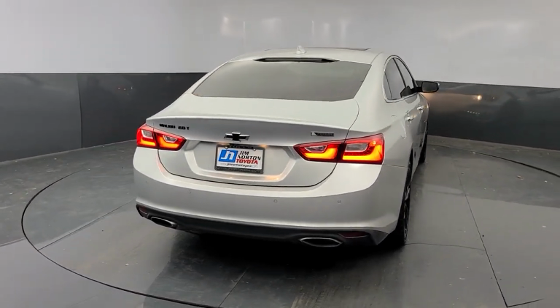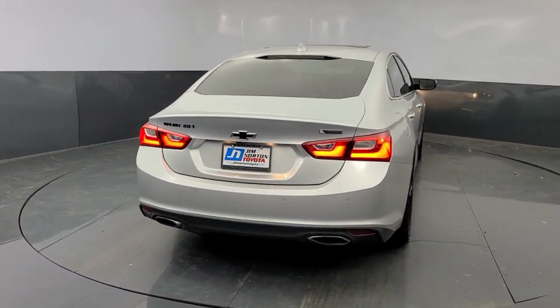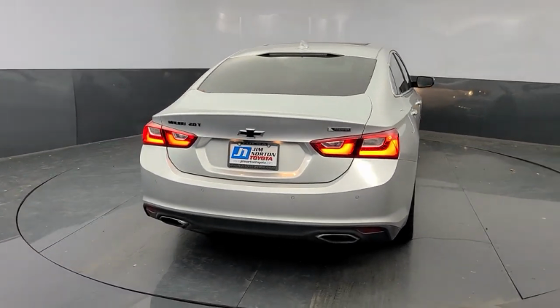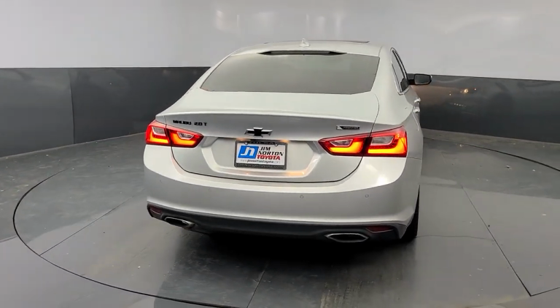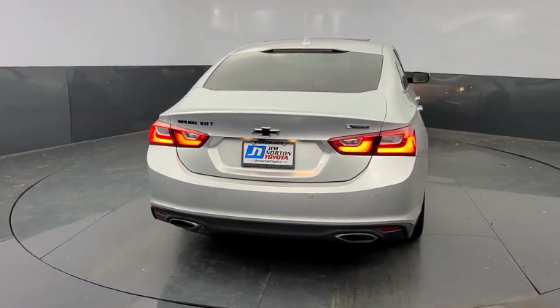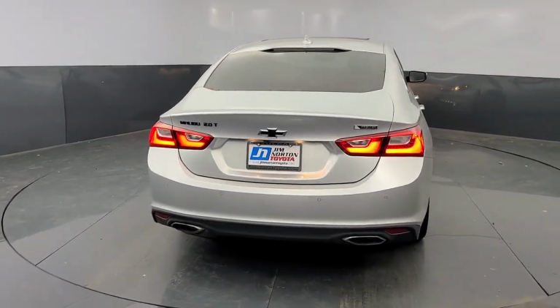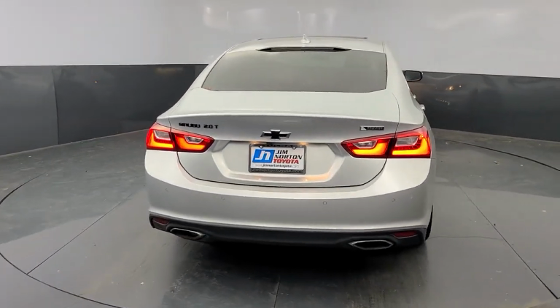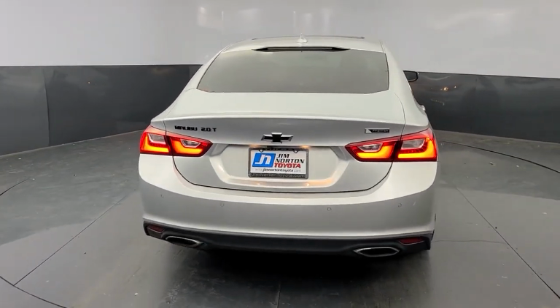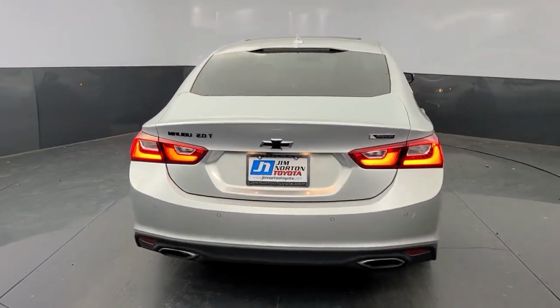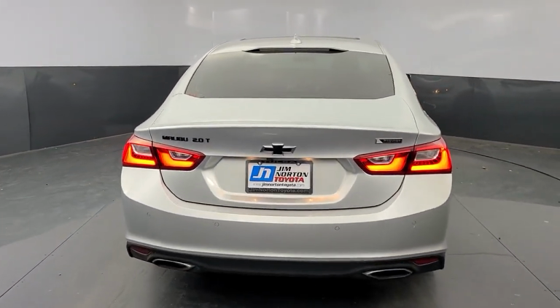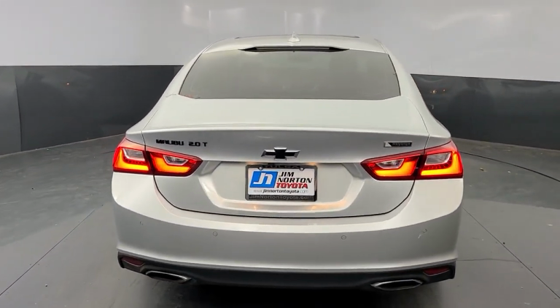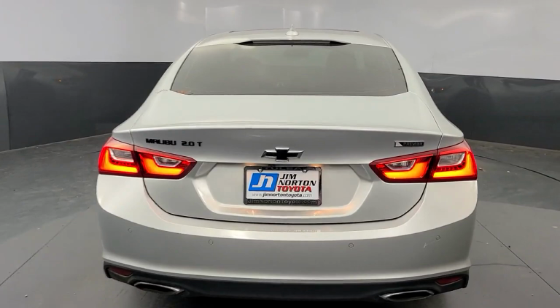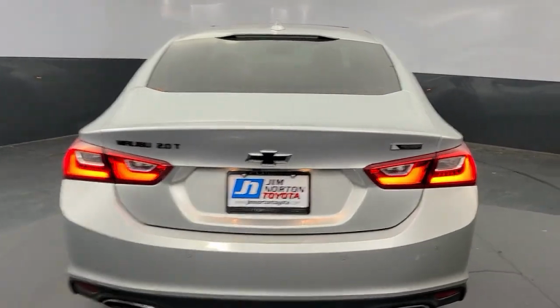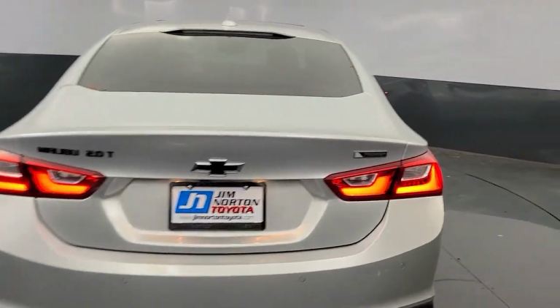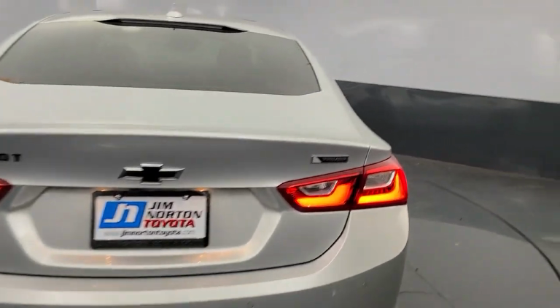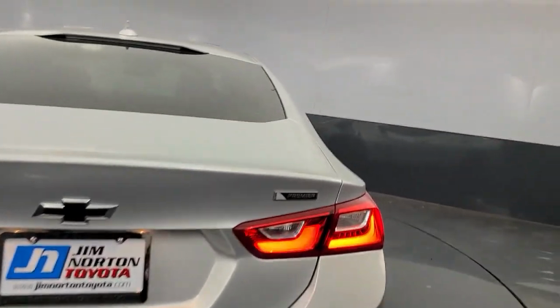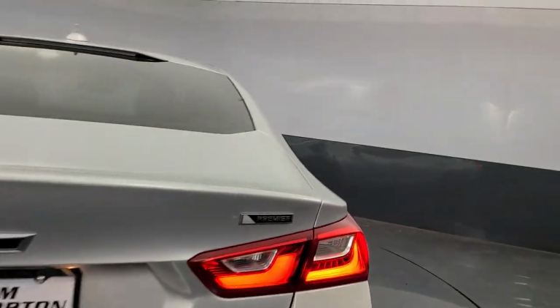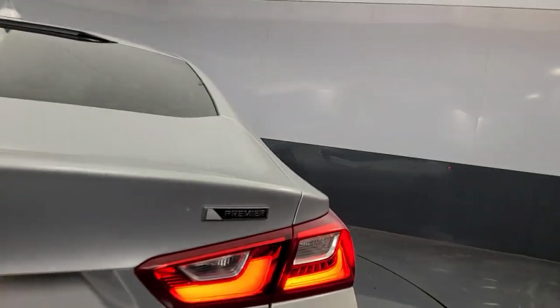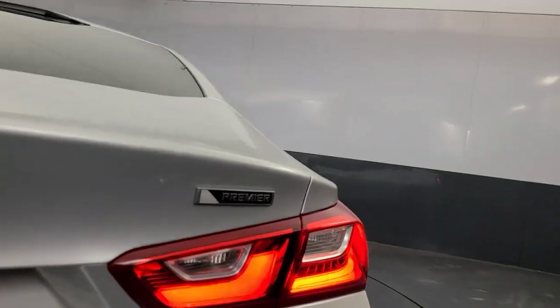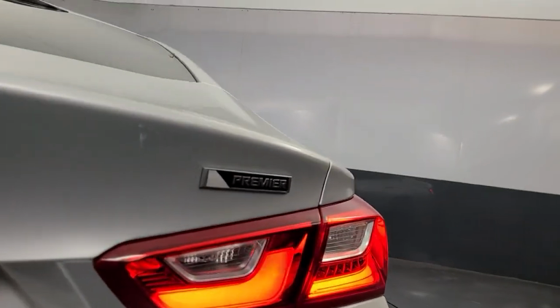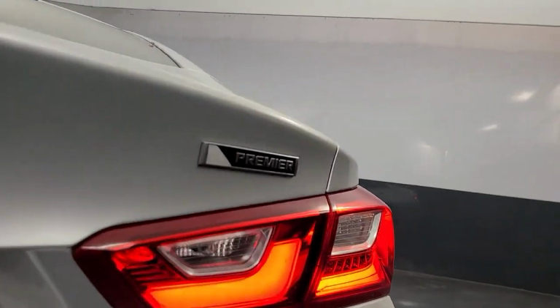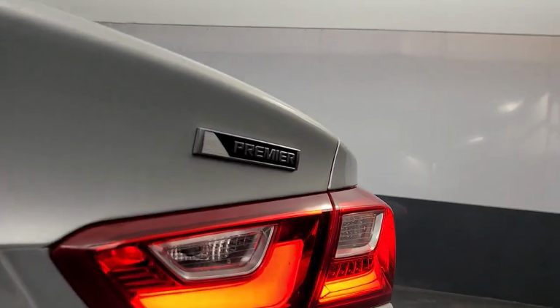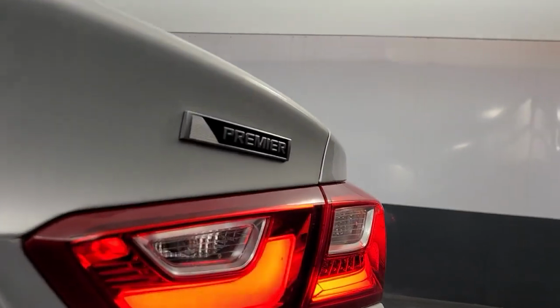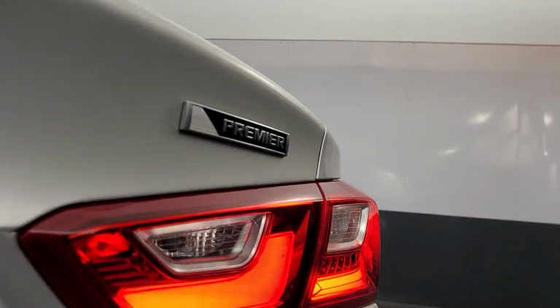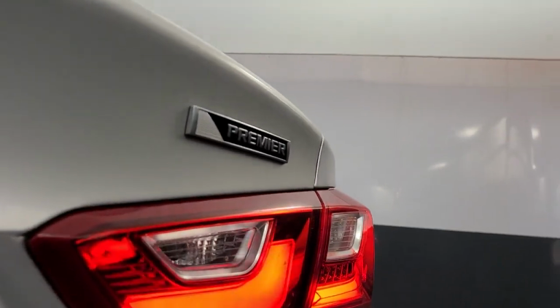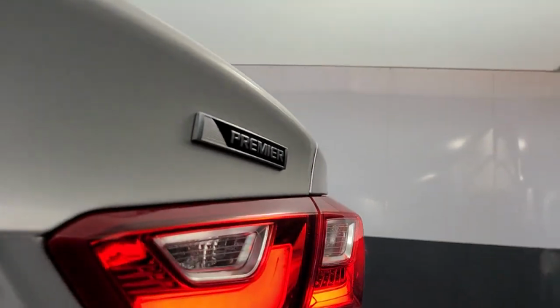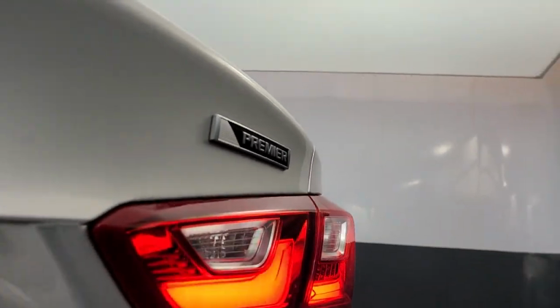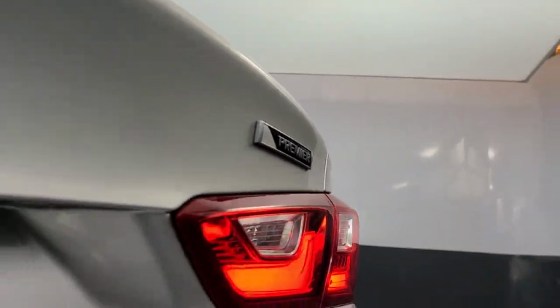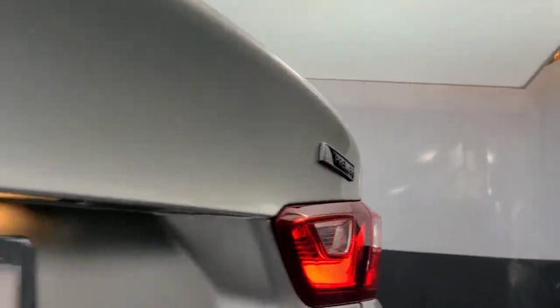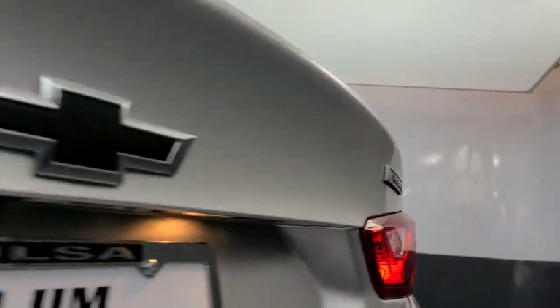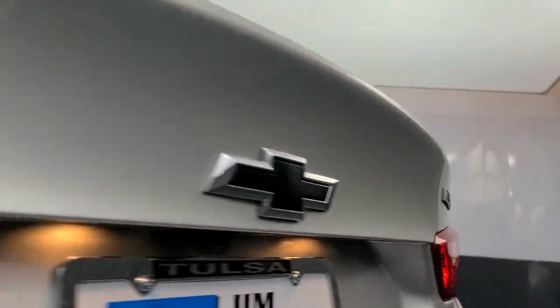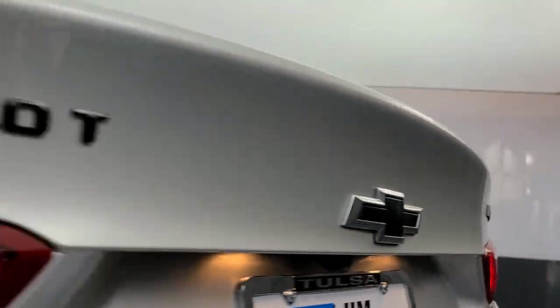Your family deserves security and comfort. You deserve to have some fun. Test drive the Malibu.